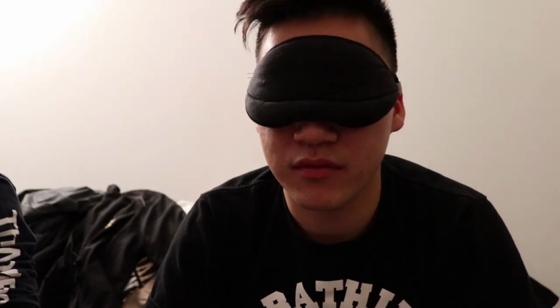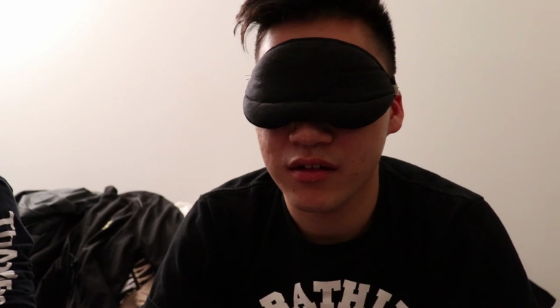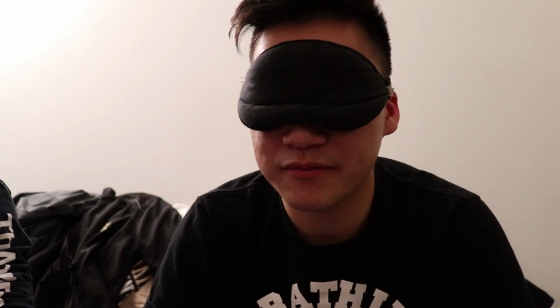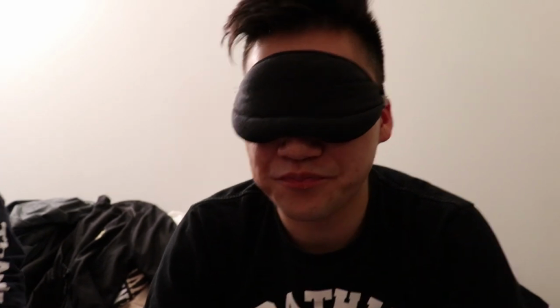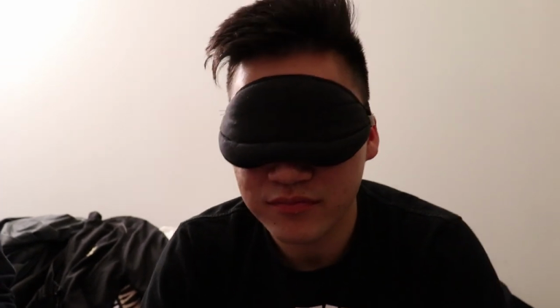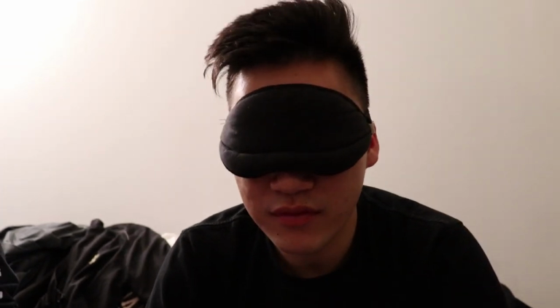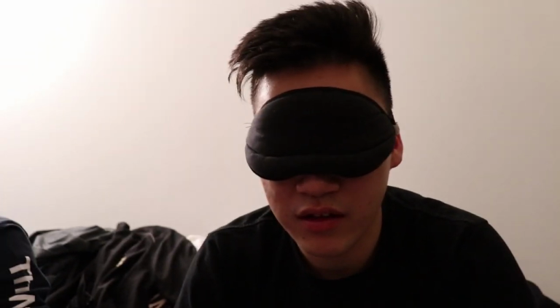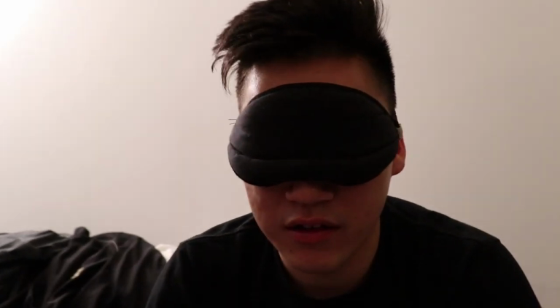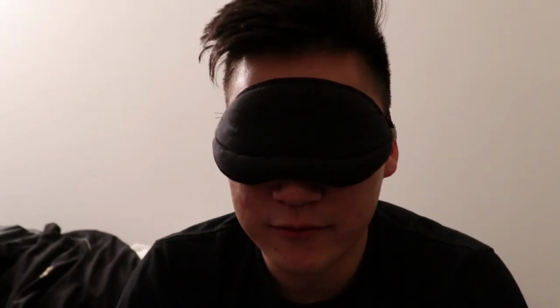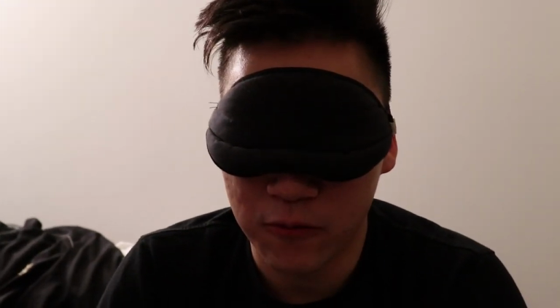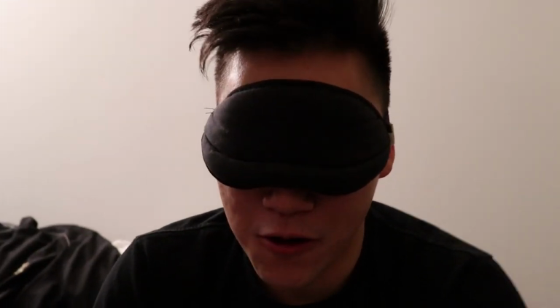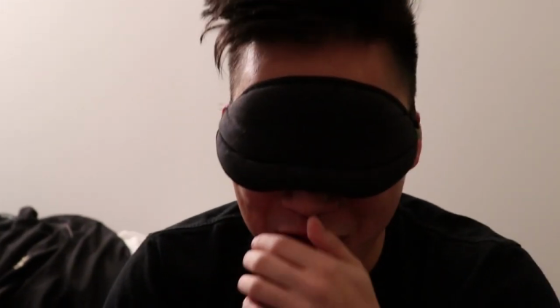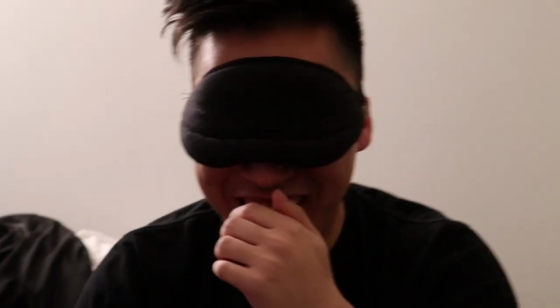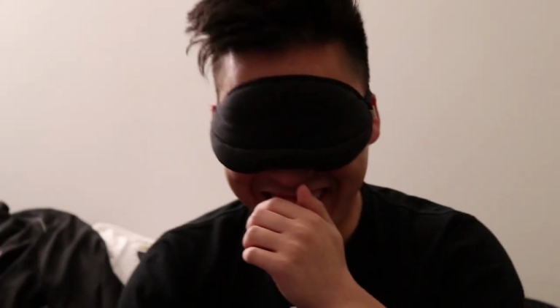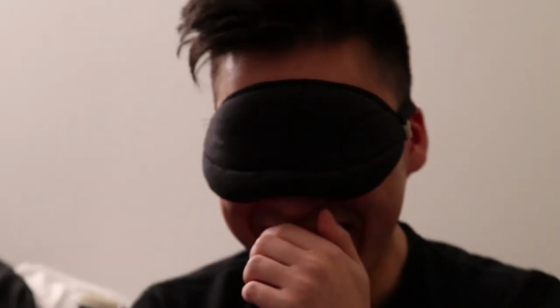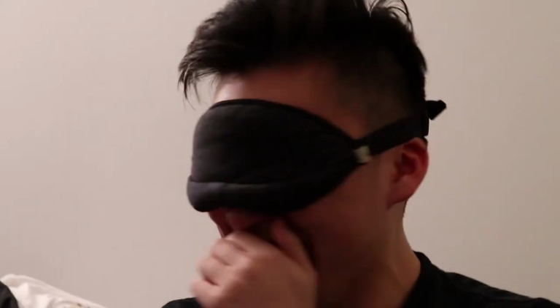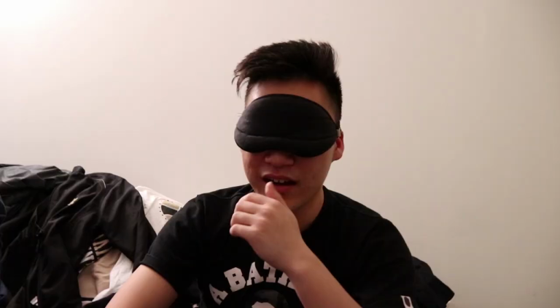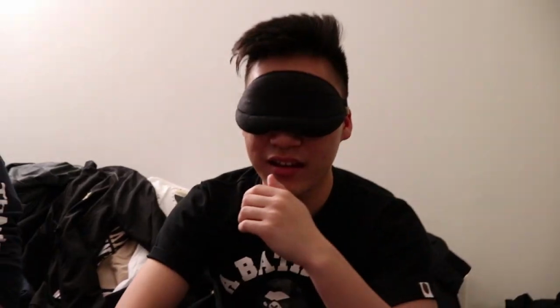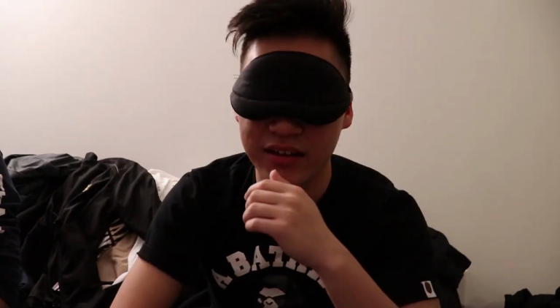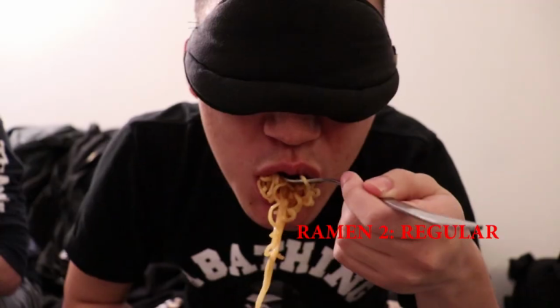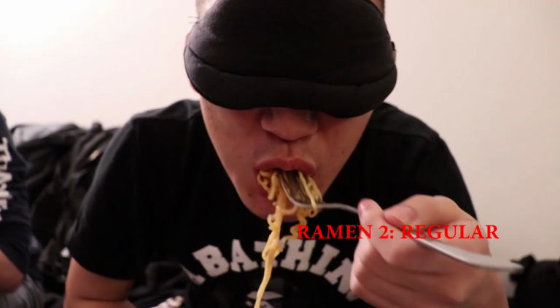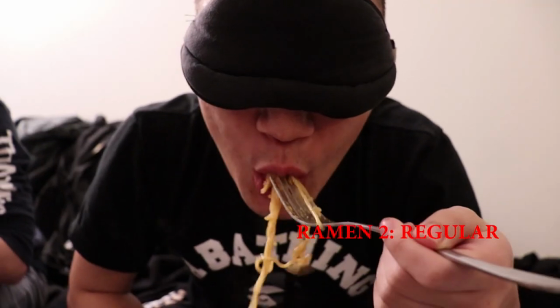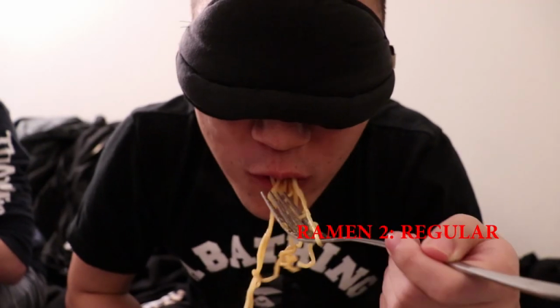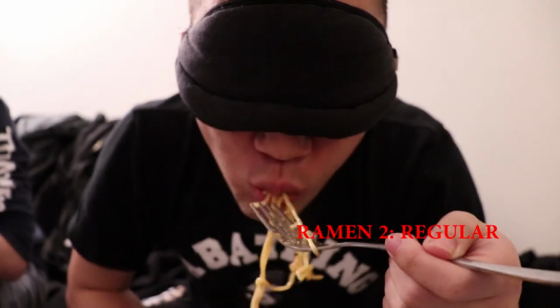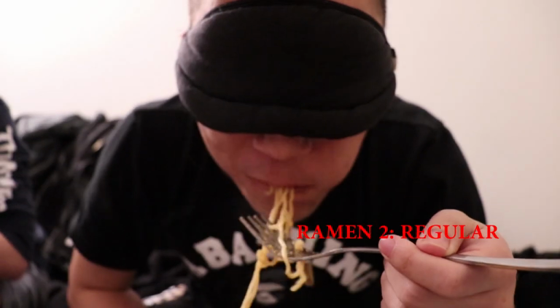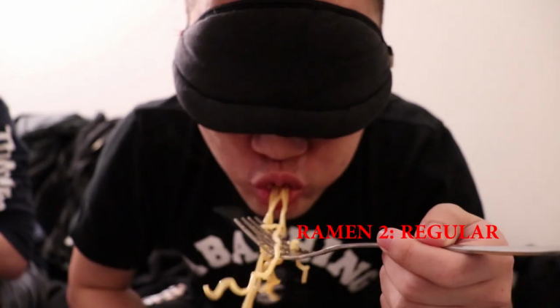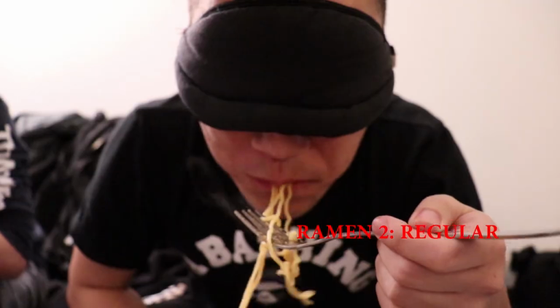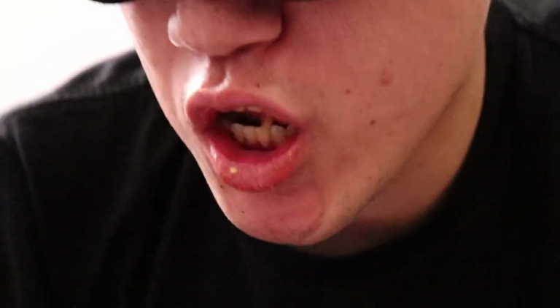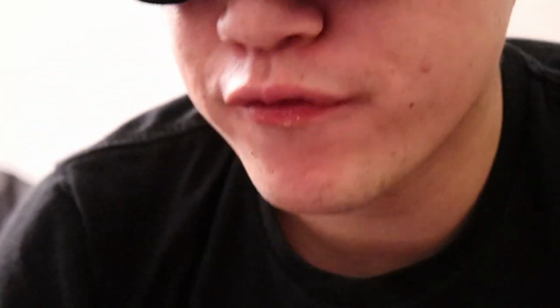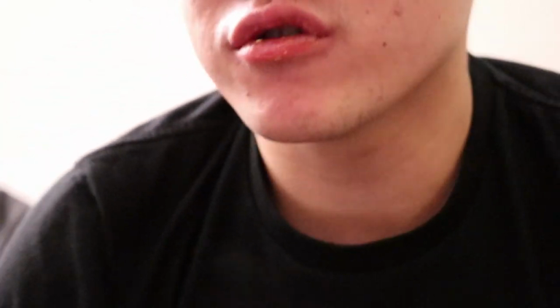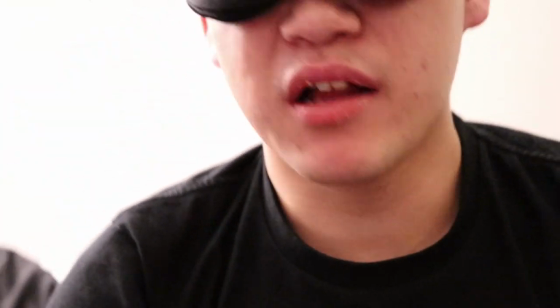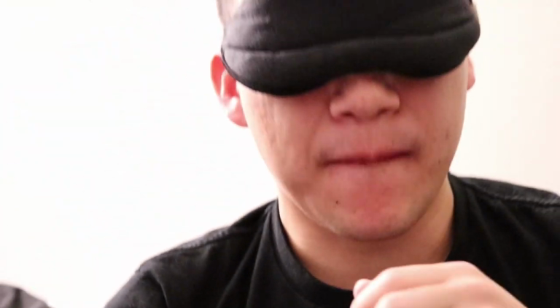You just swallowed this thing. I like it. Oh, the first one was black.